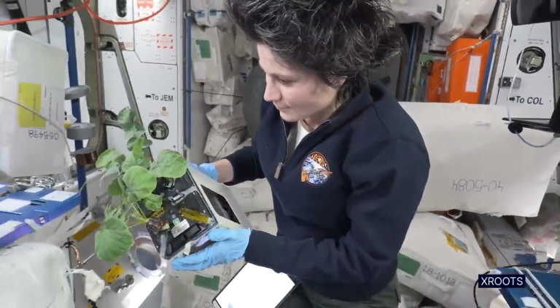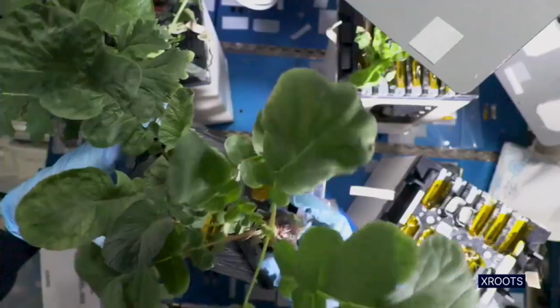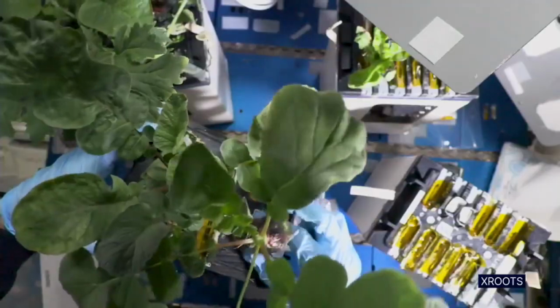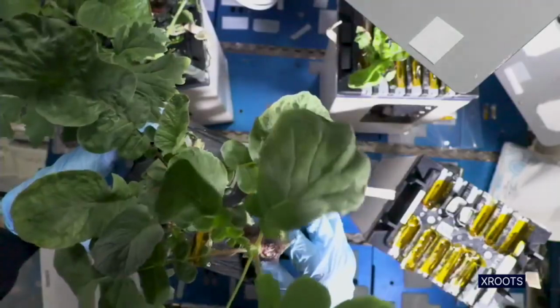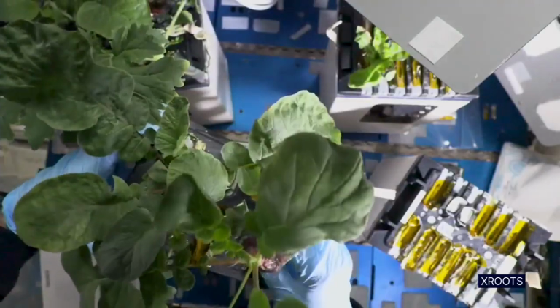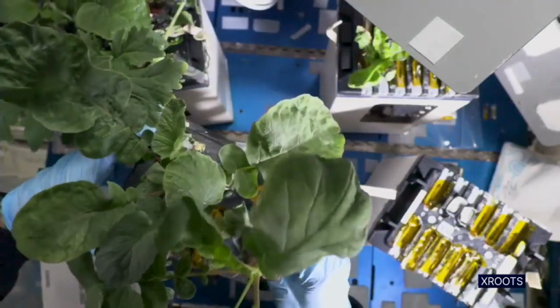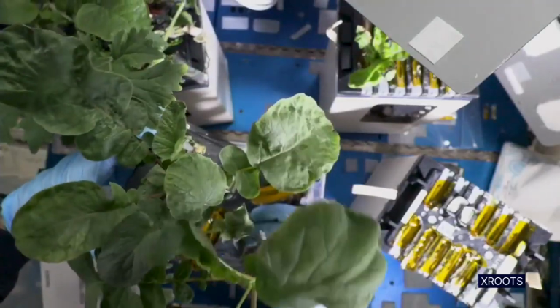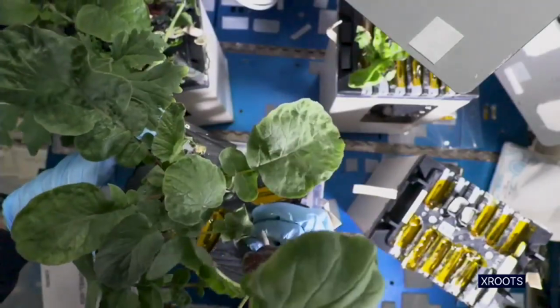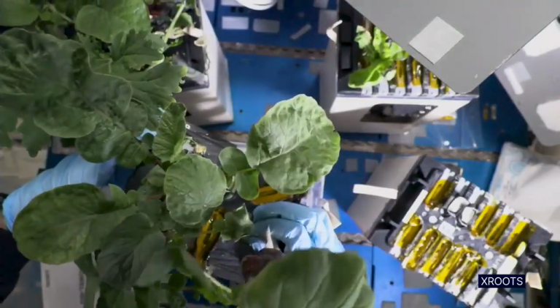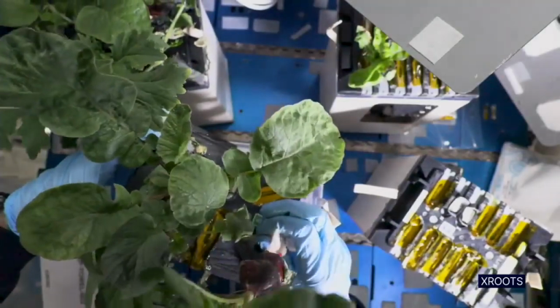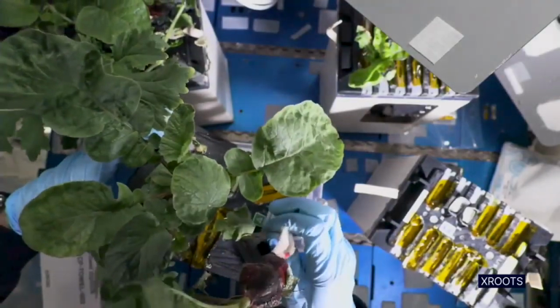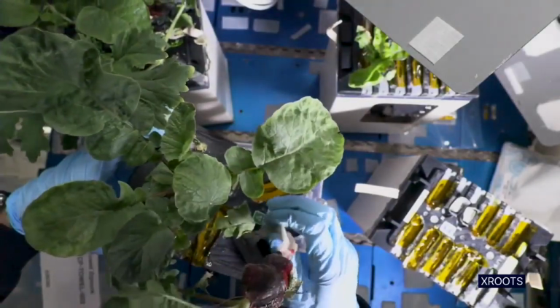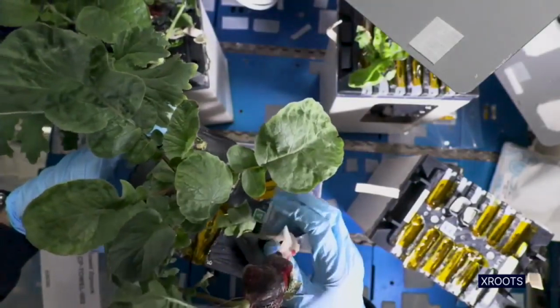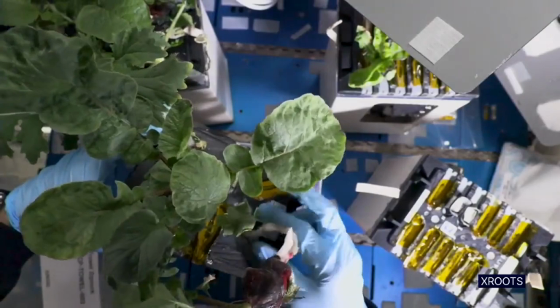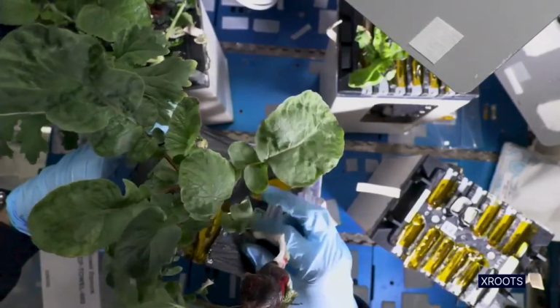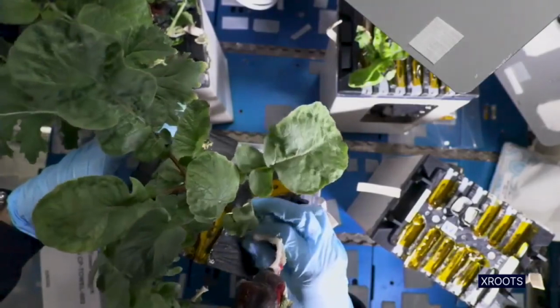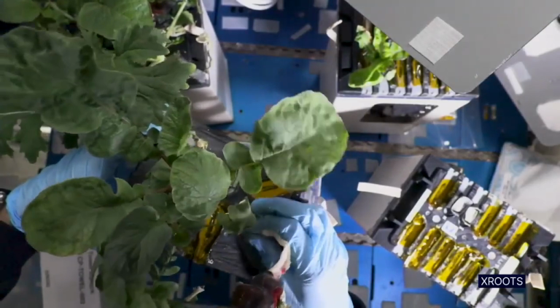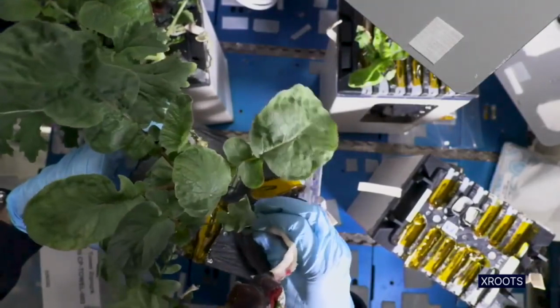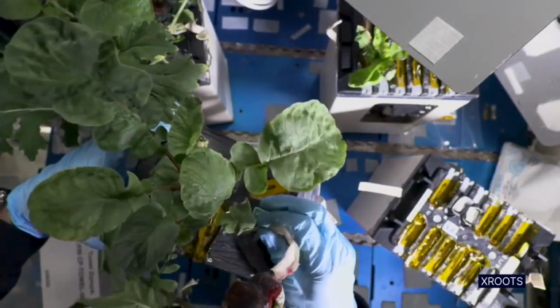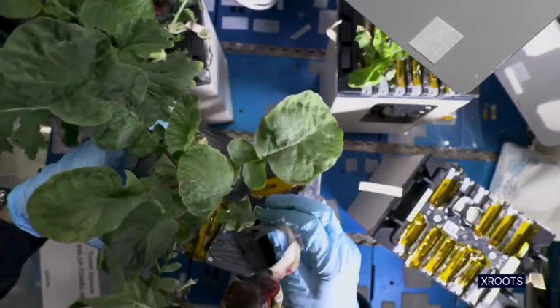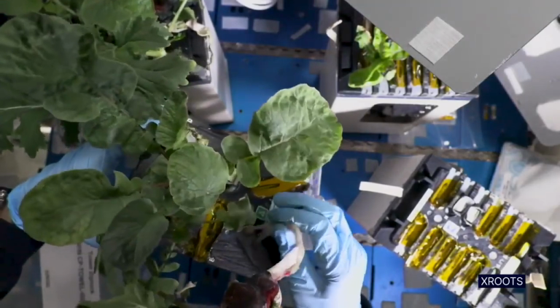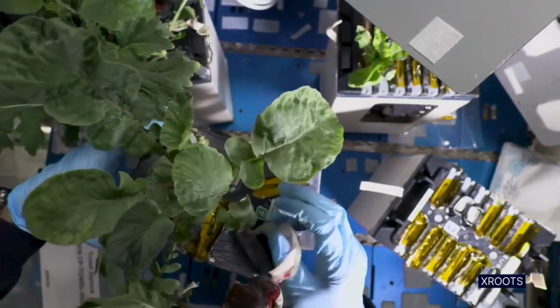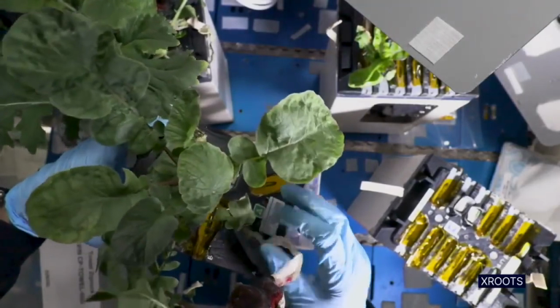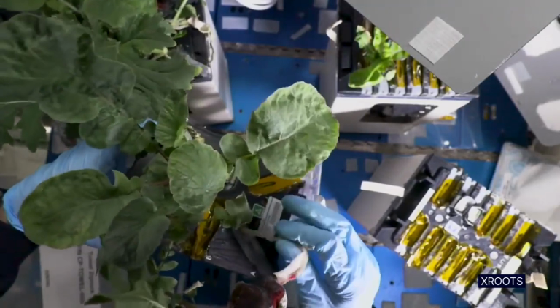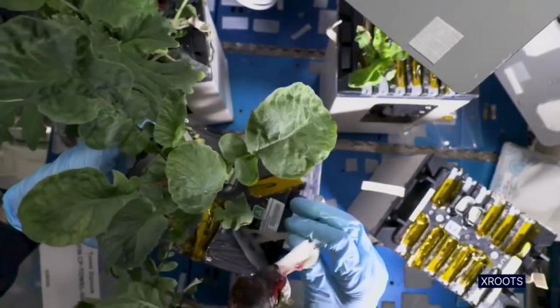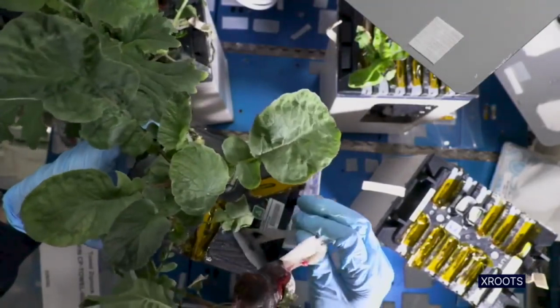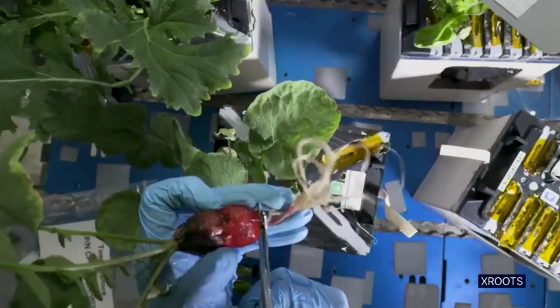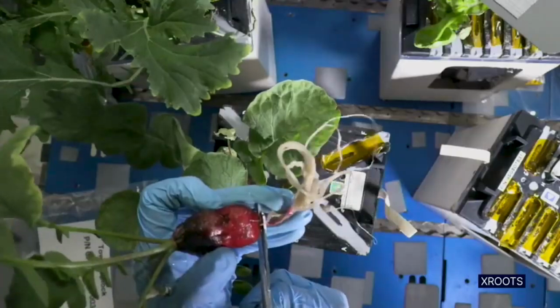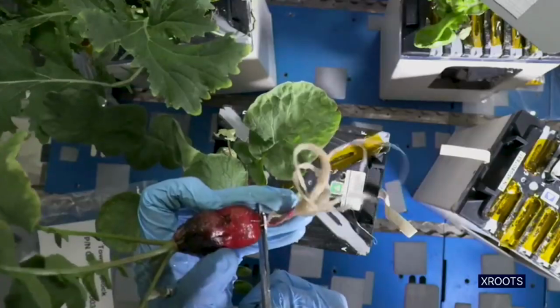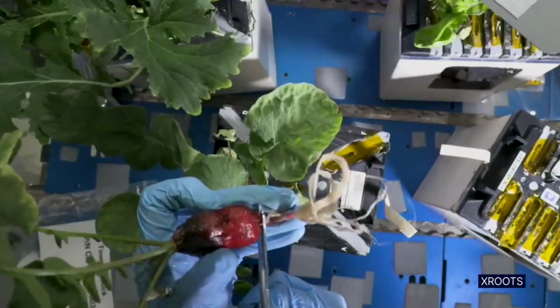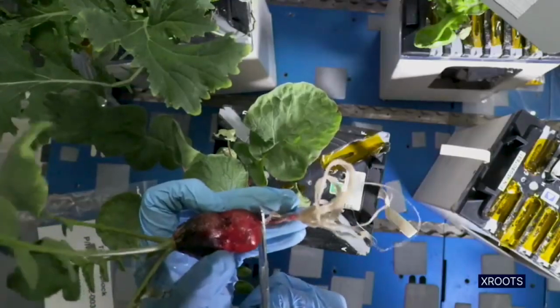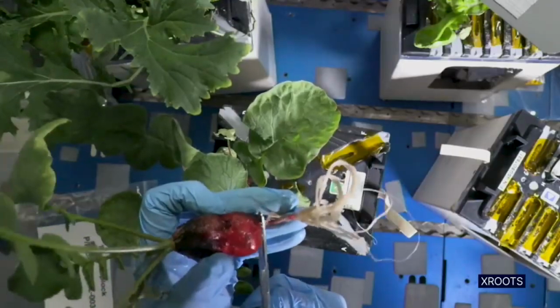For this module, we can see we've got some pretty large radishes growing there.